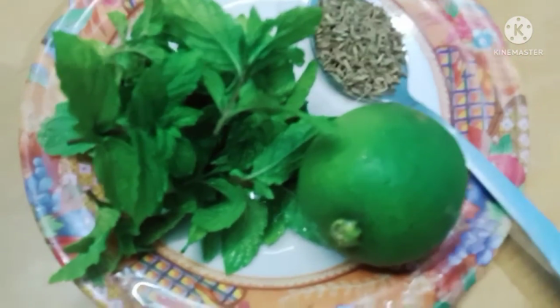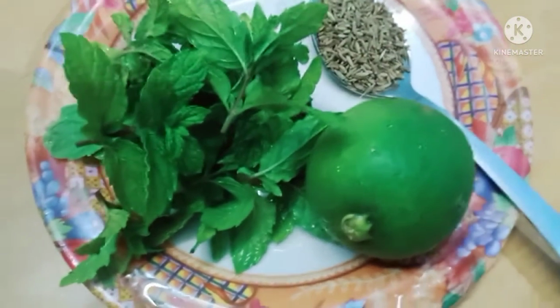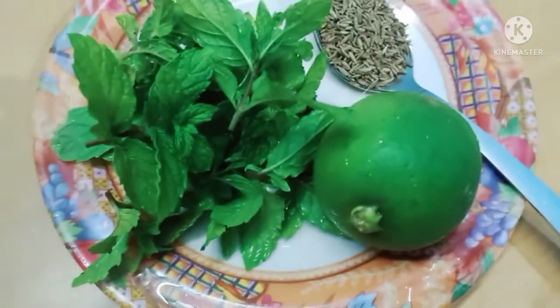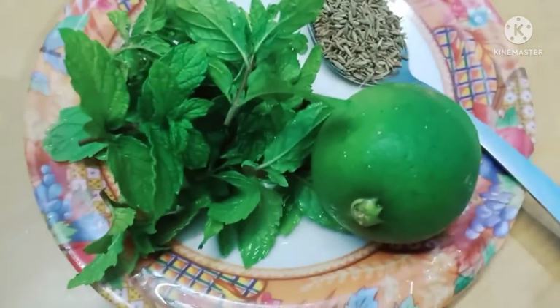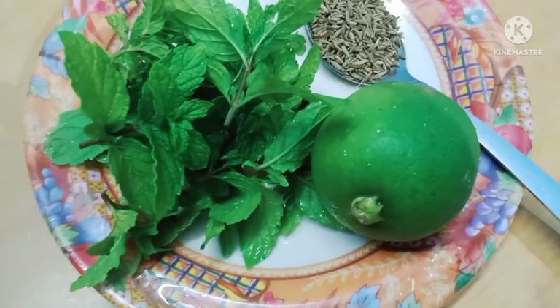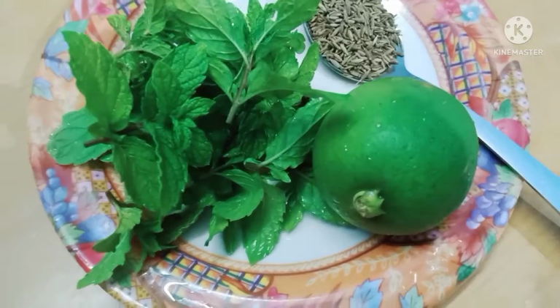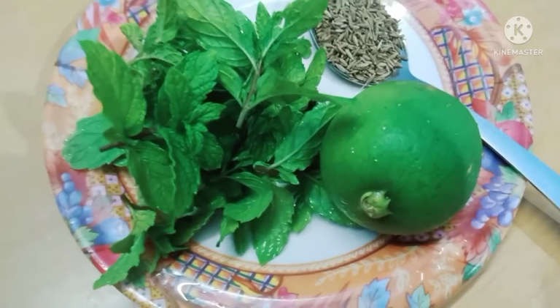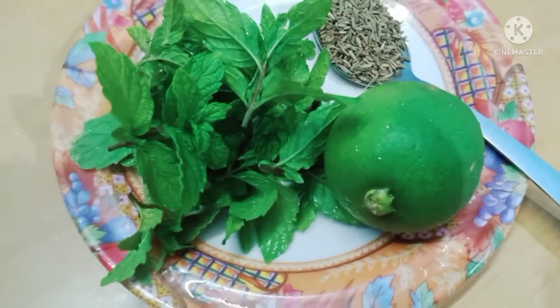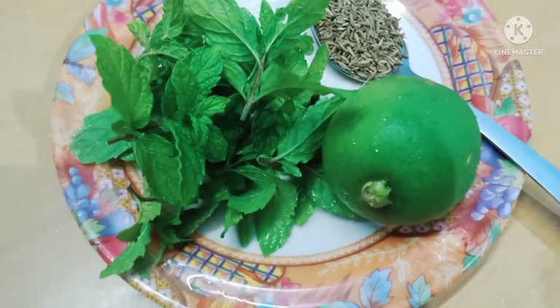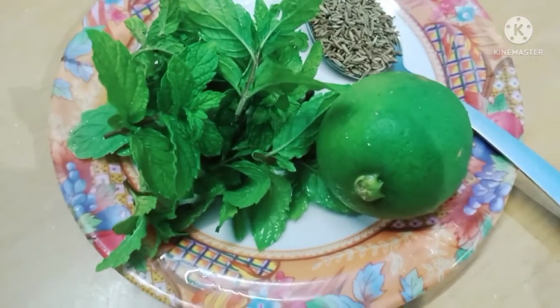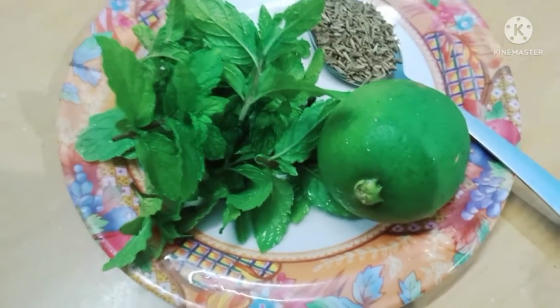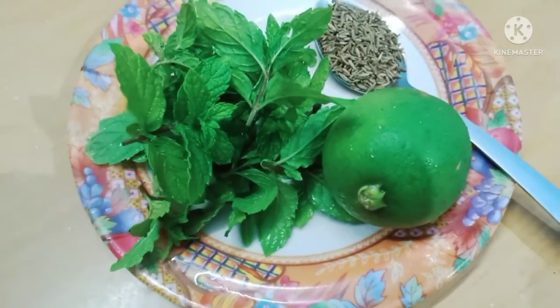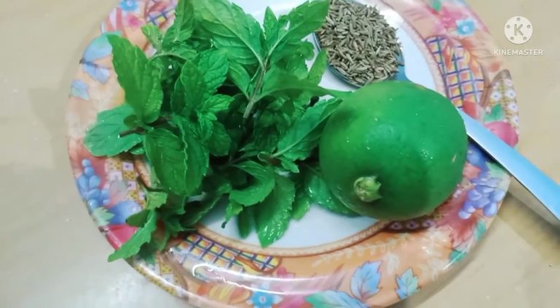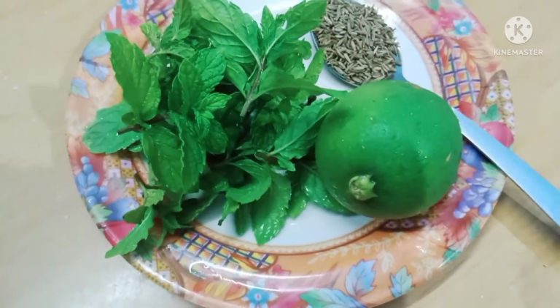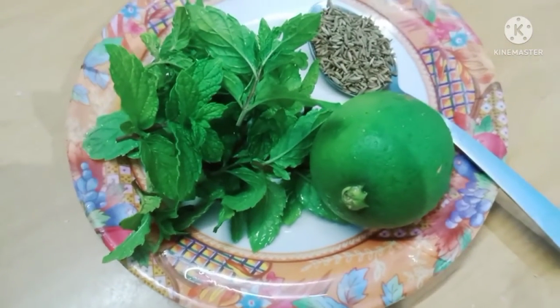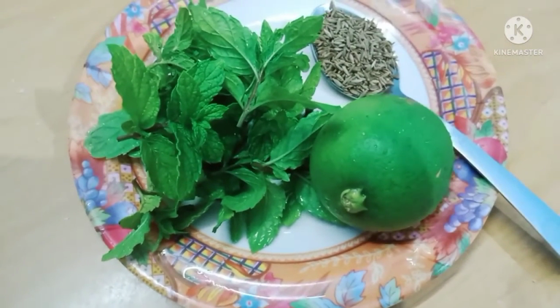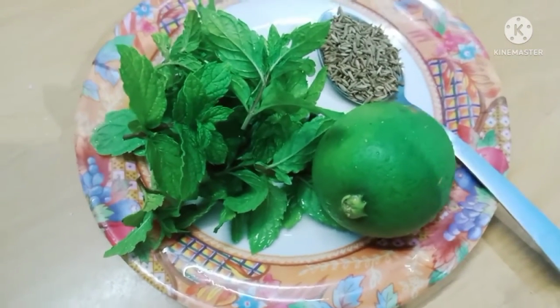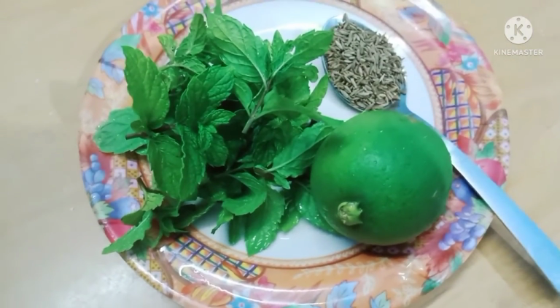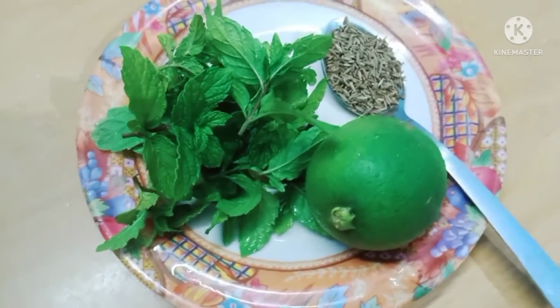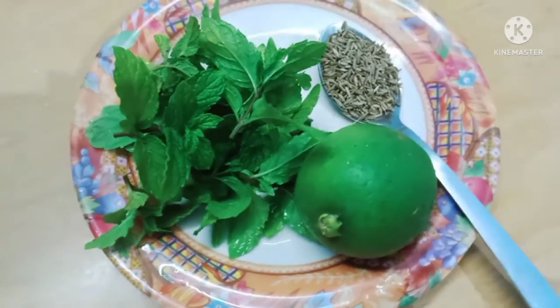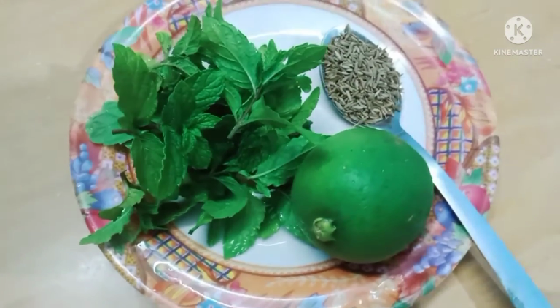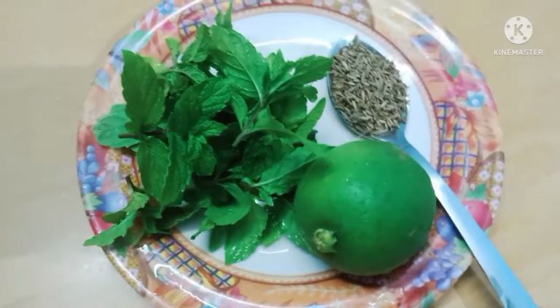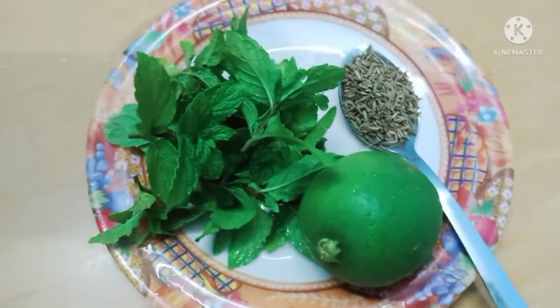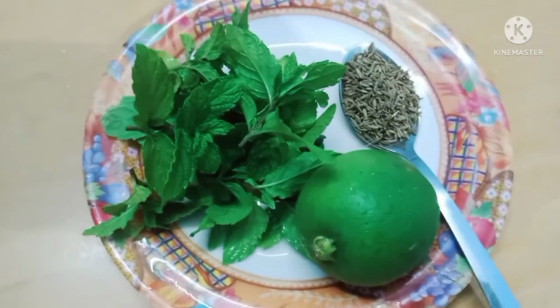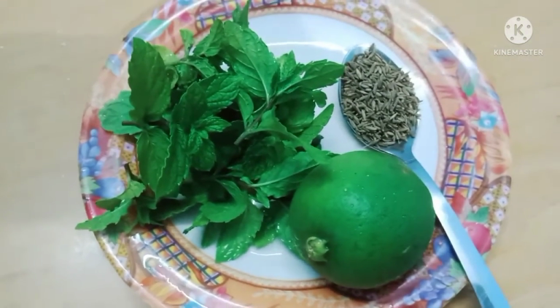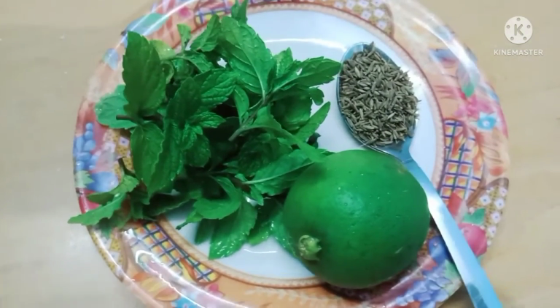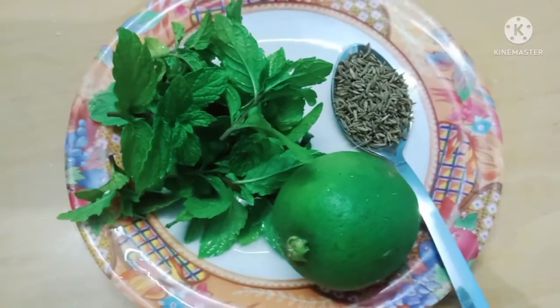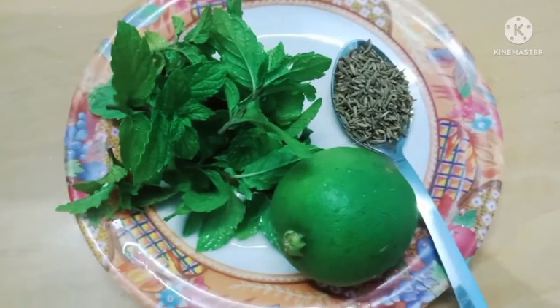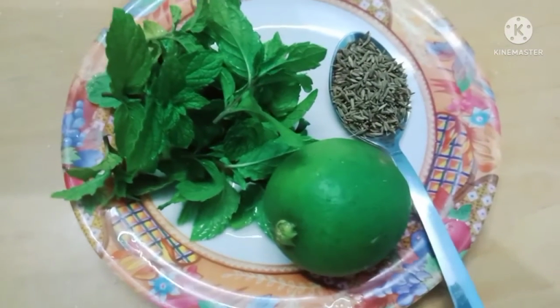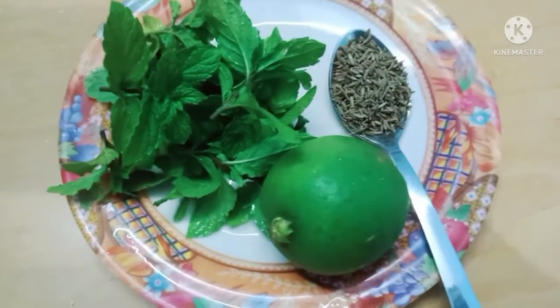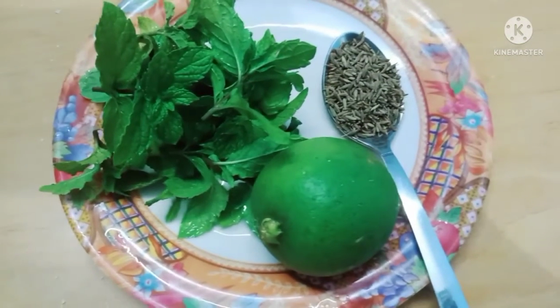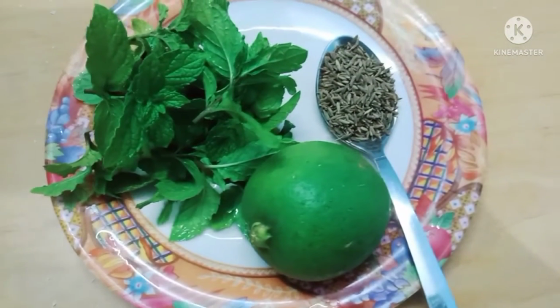Today, I am going to show you how to cook.